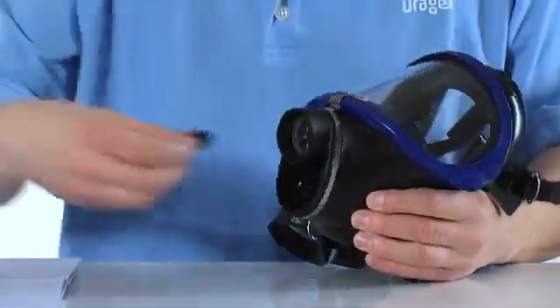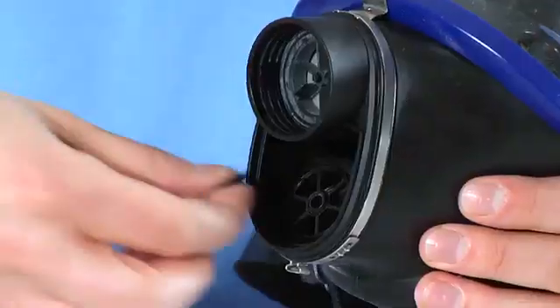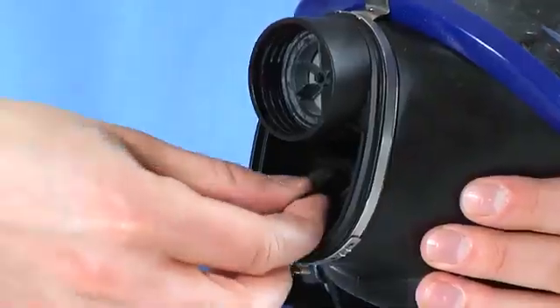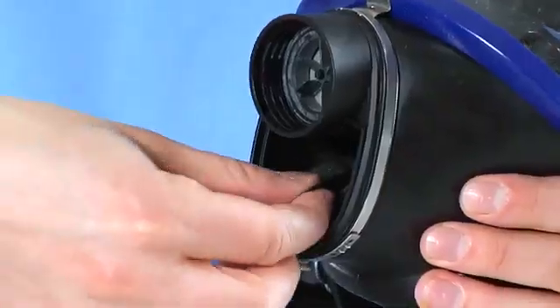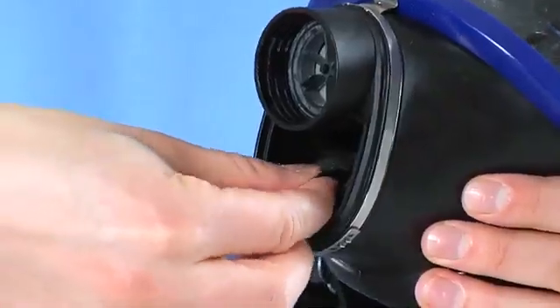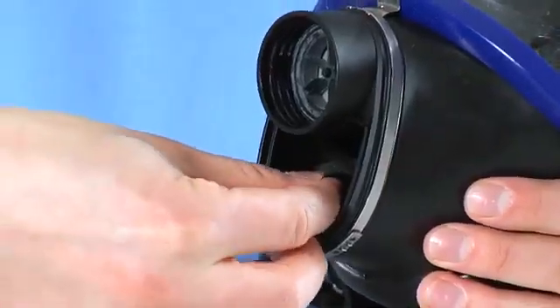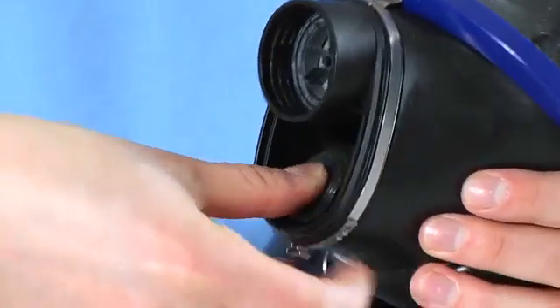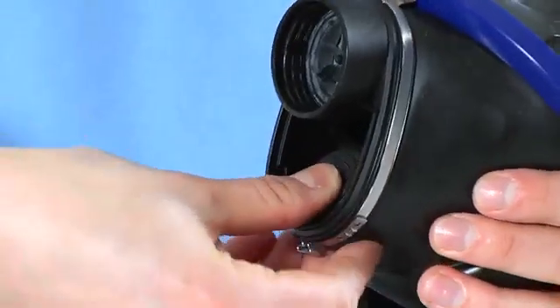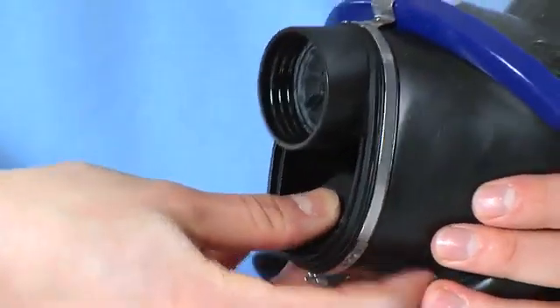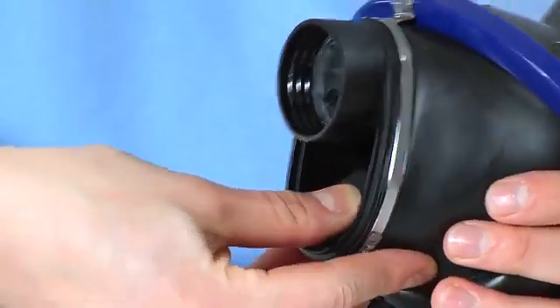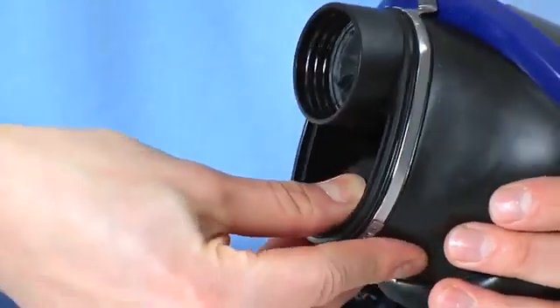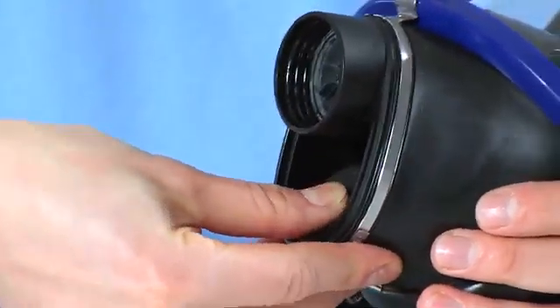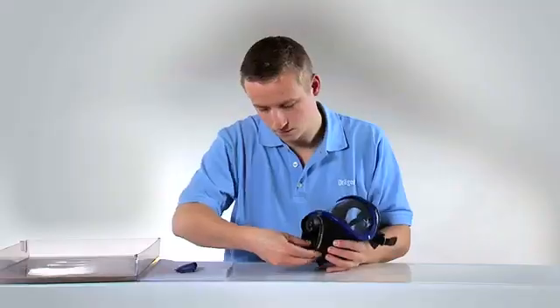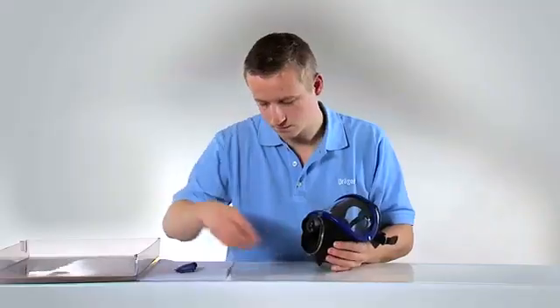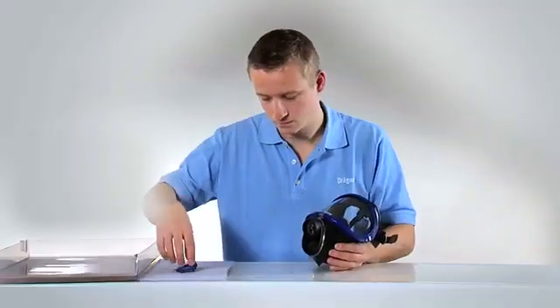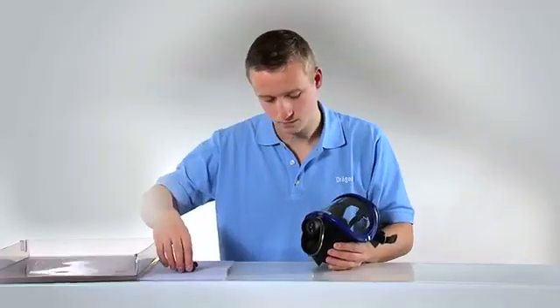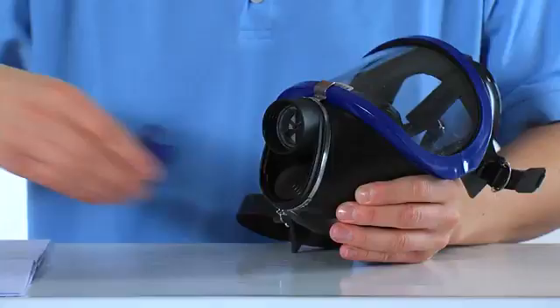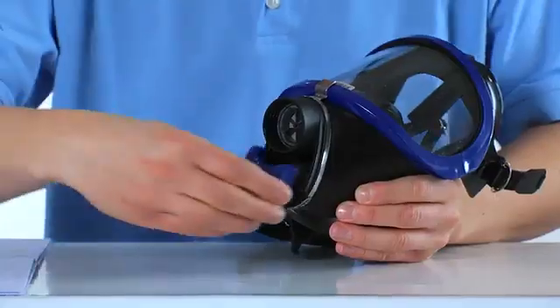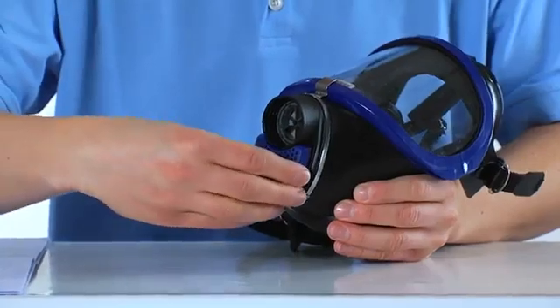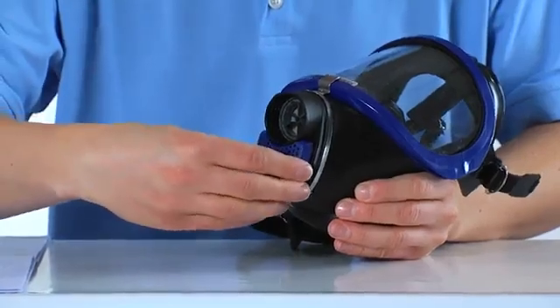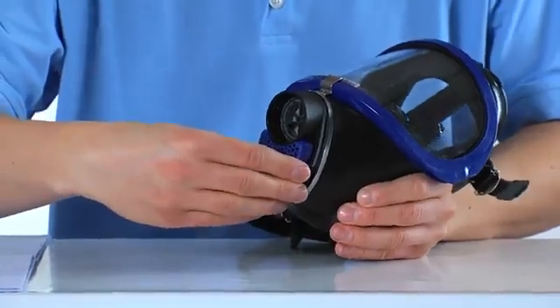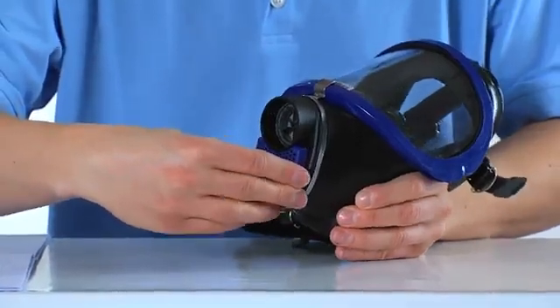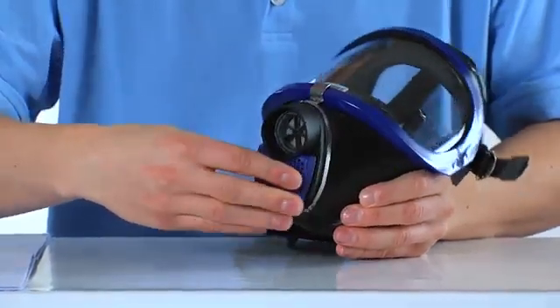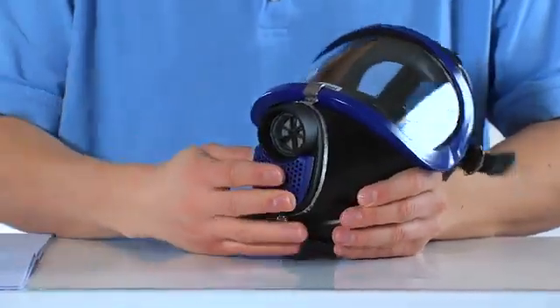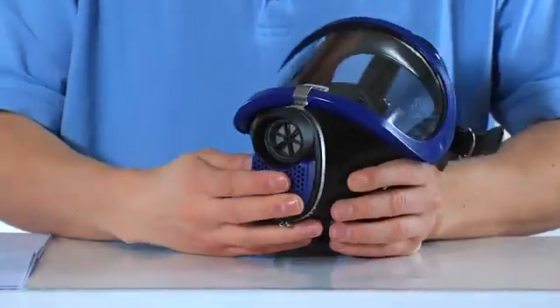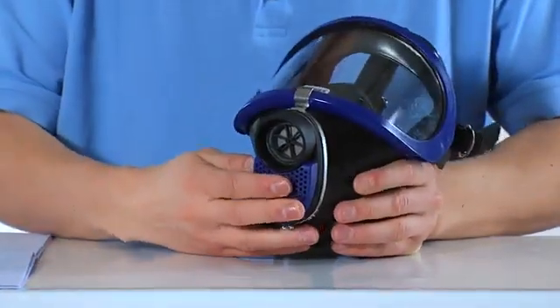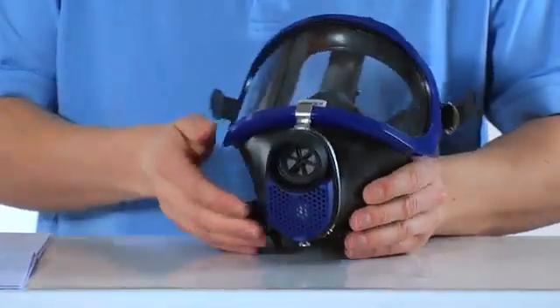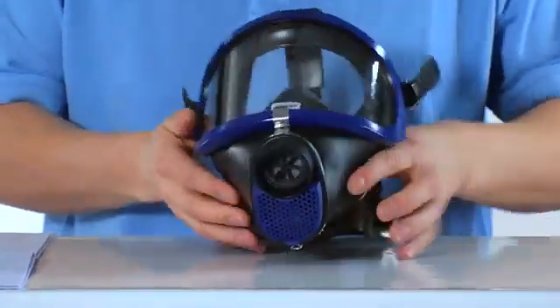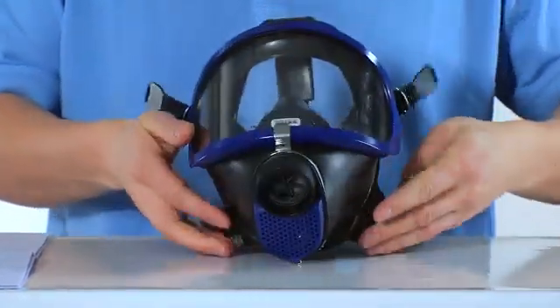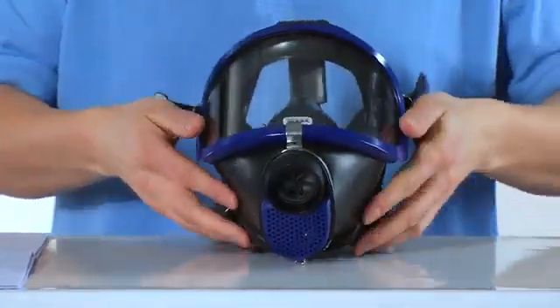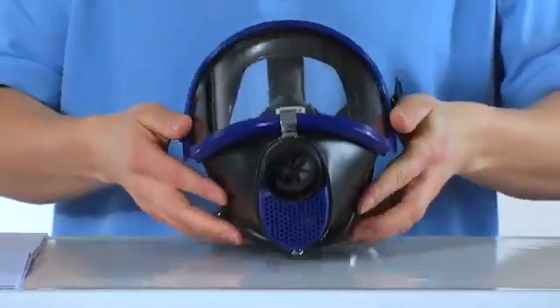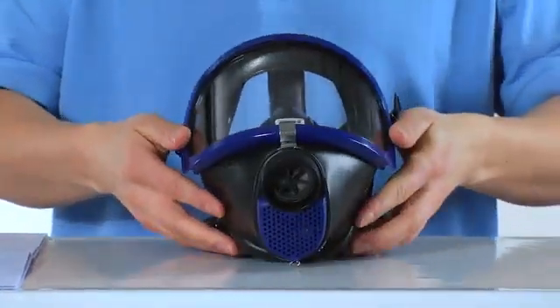After cleaning, press the valve disc into the valve seat and reassemble the mask completely.